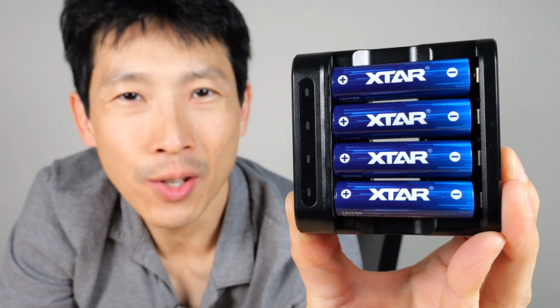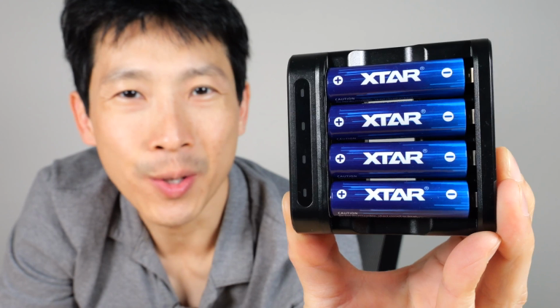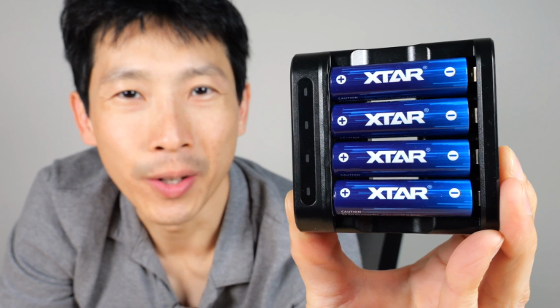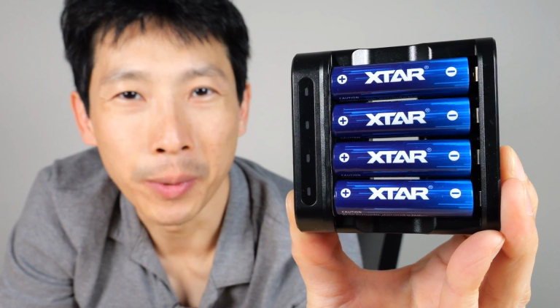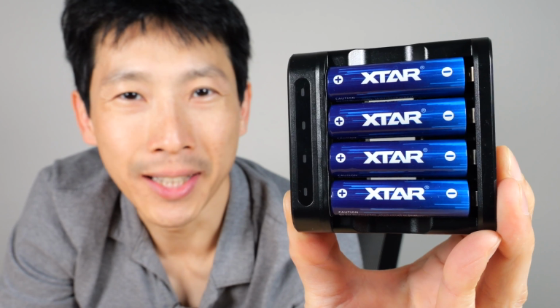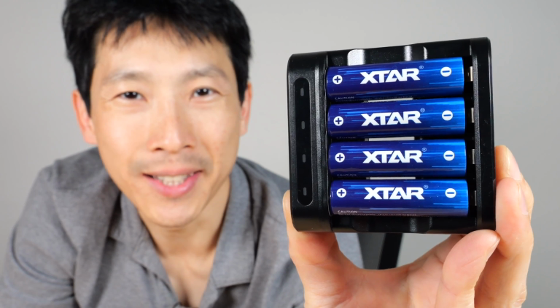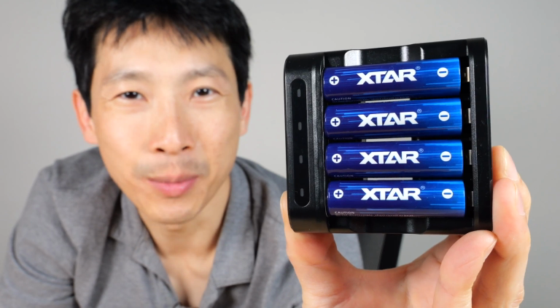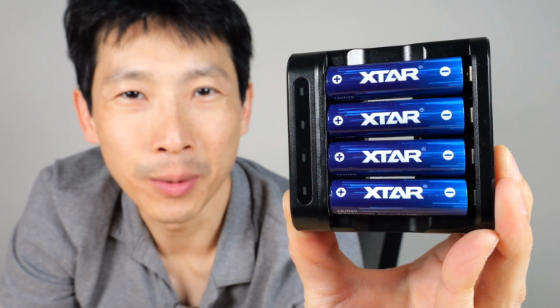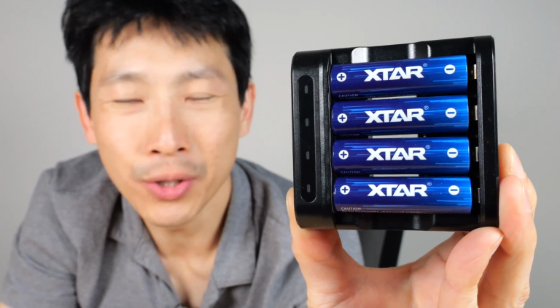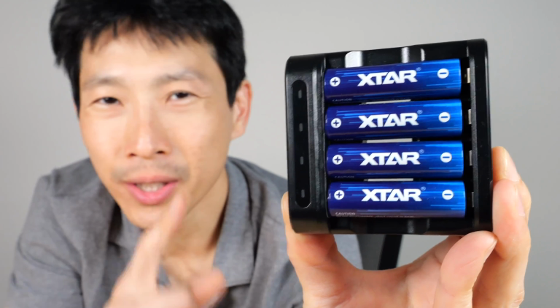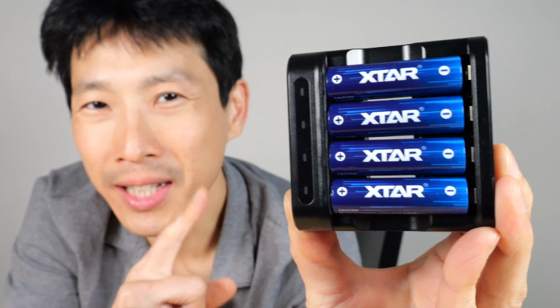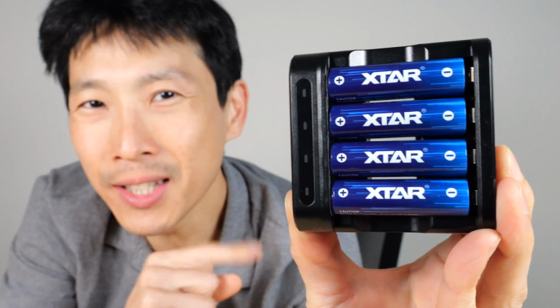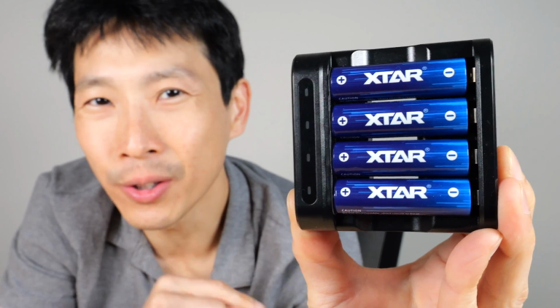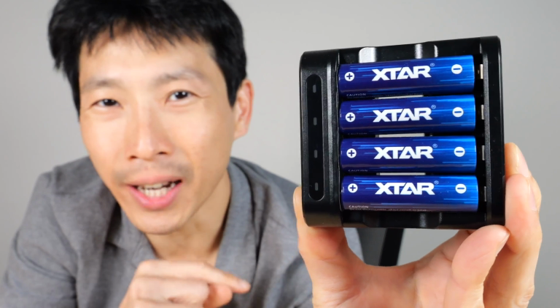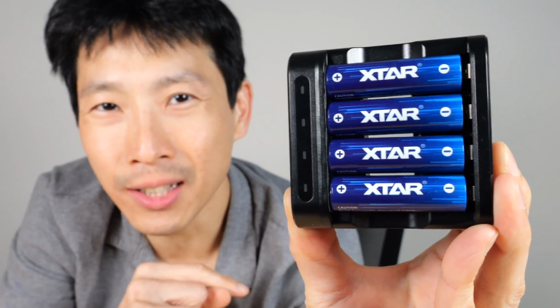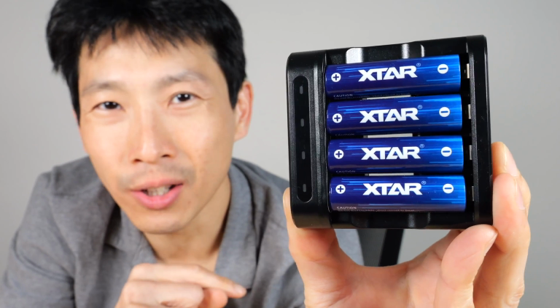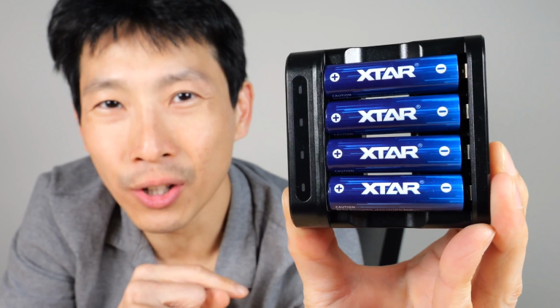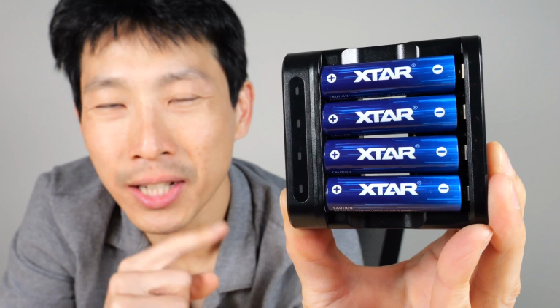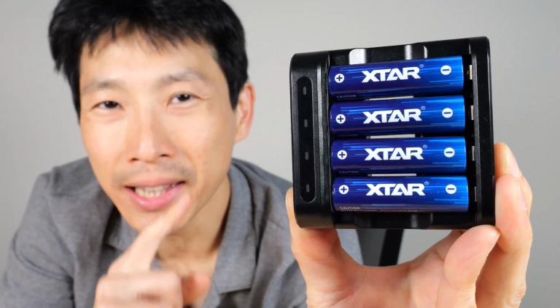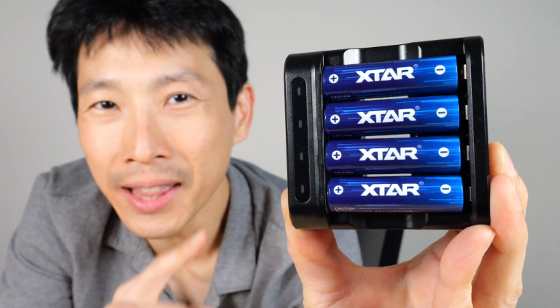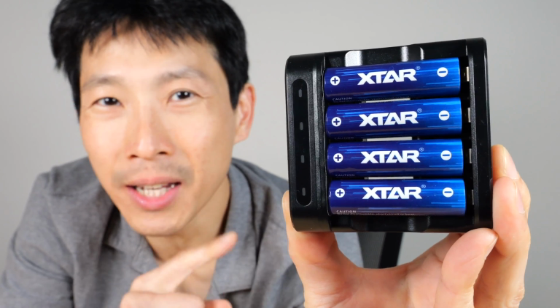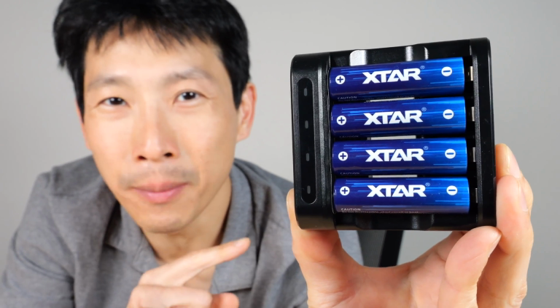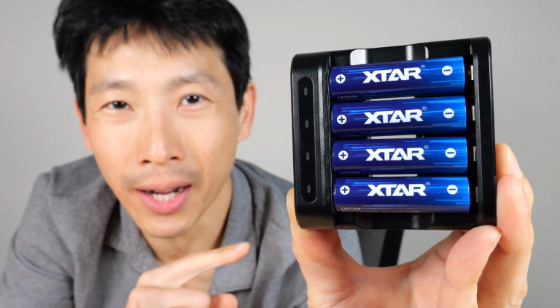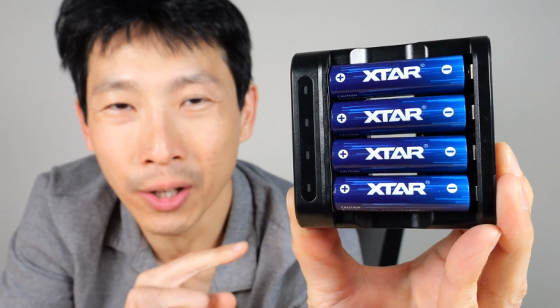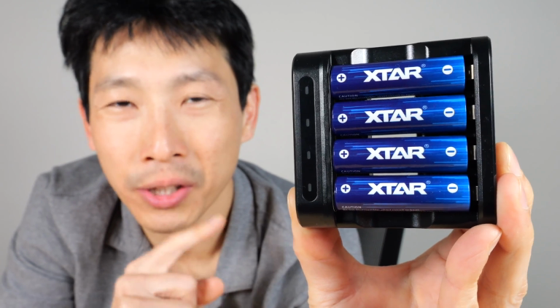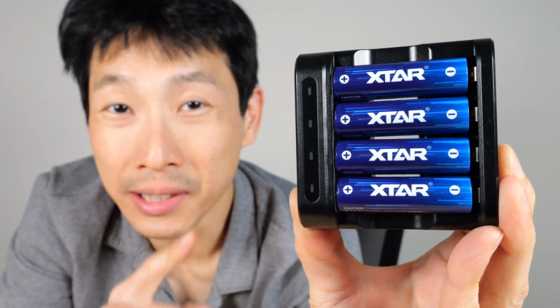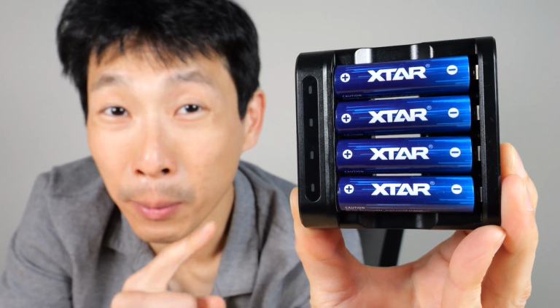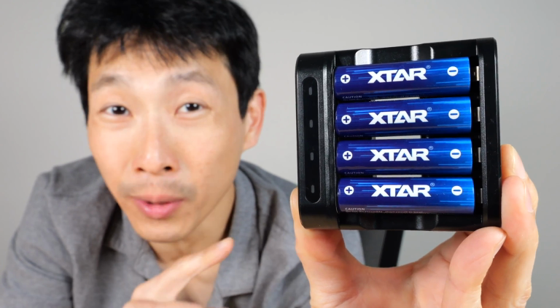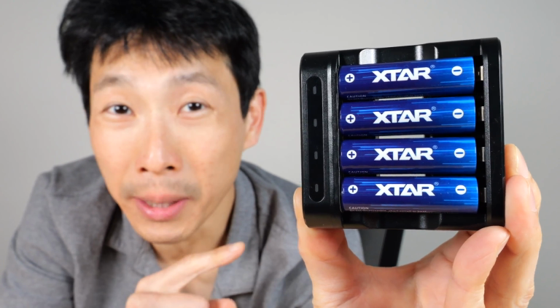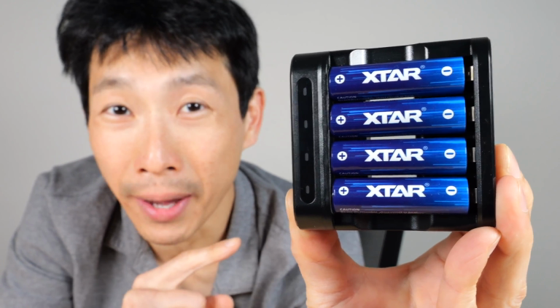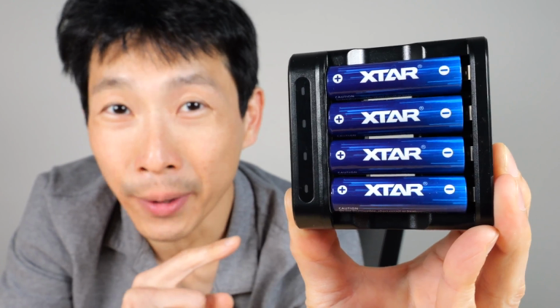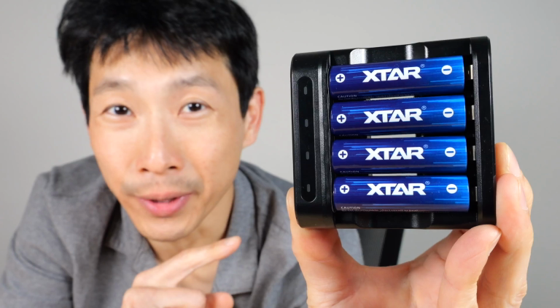How's it going, everybody? This is Beat the Bush. These are X-TAR's lithium-ion AA batteries.